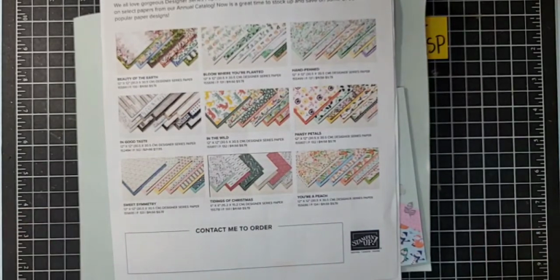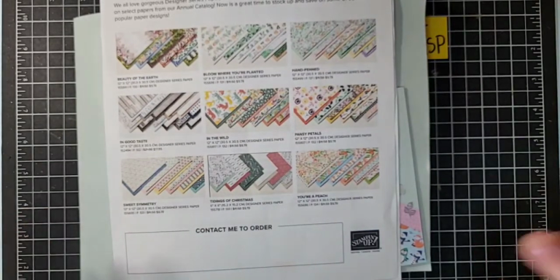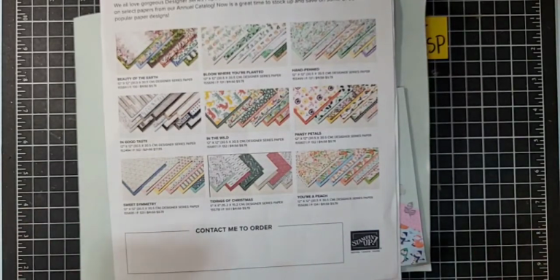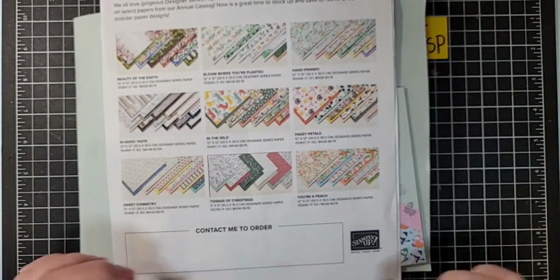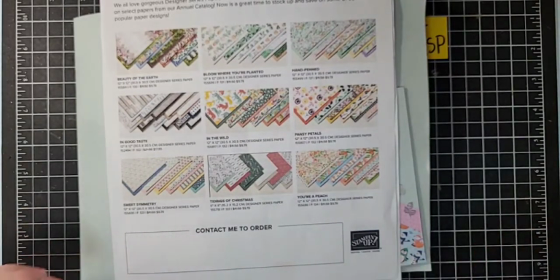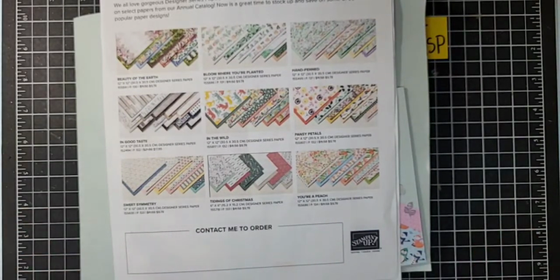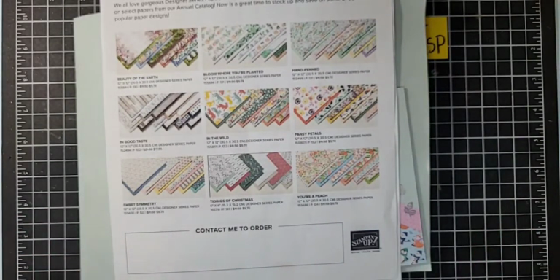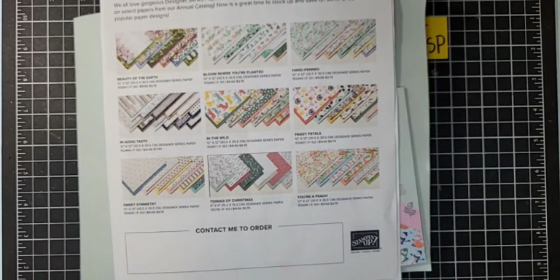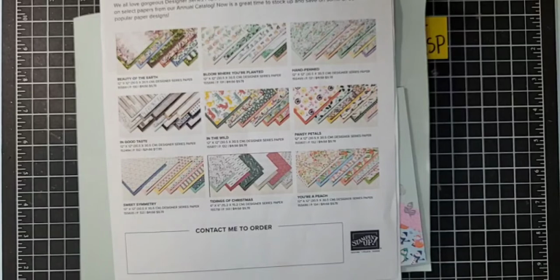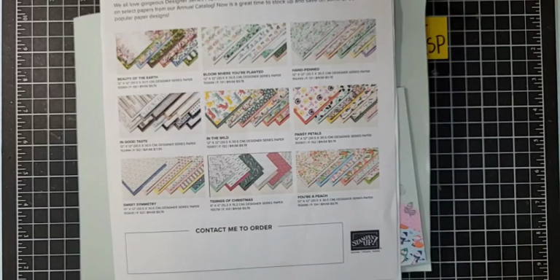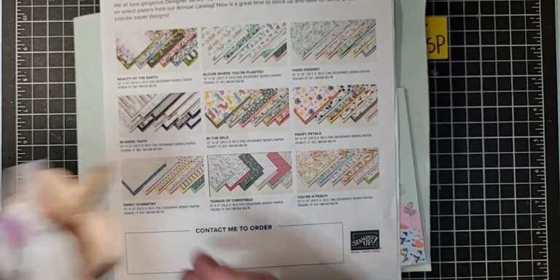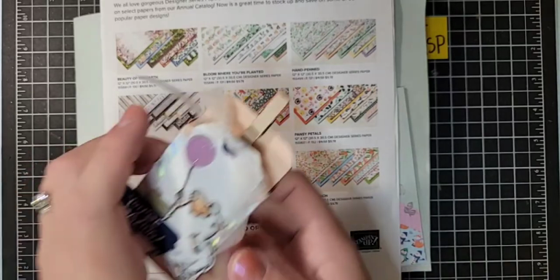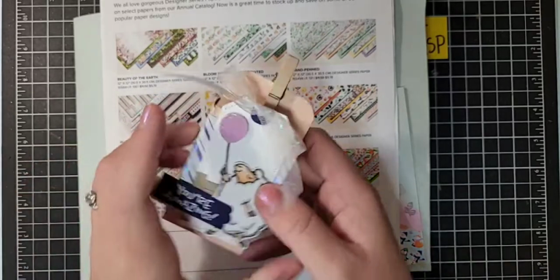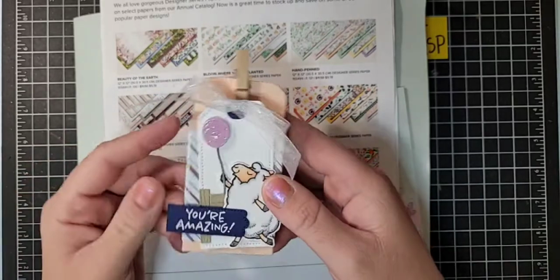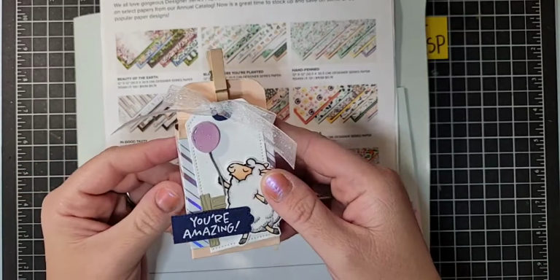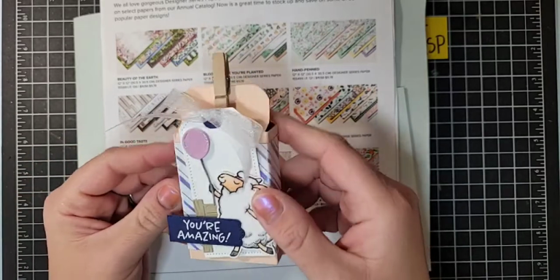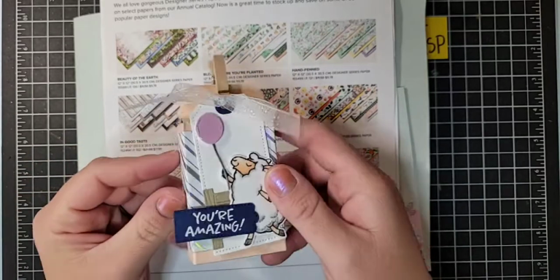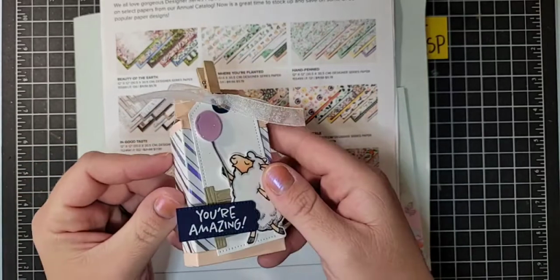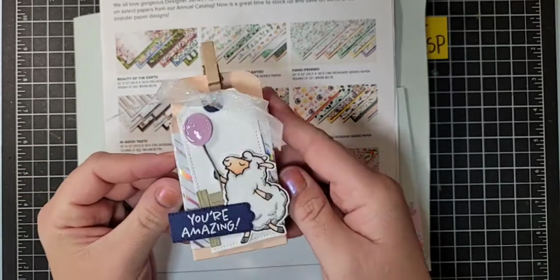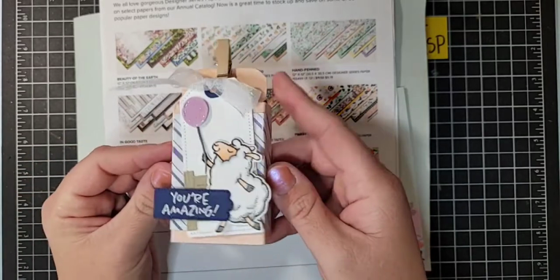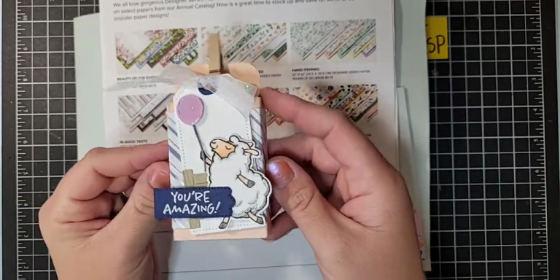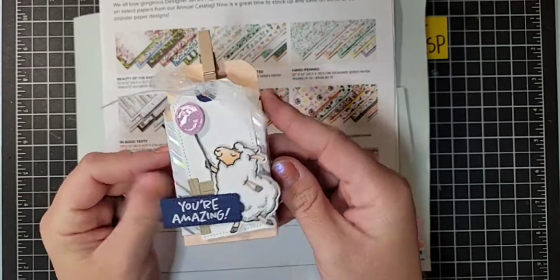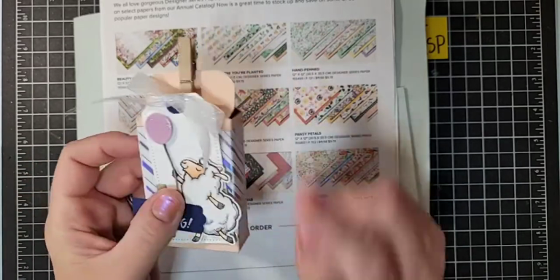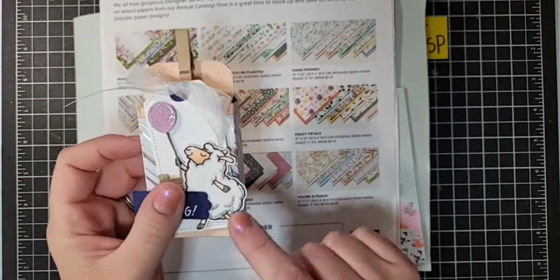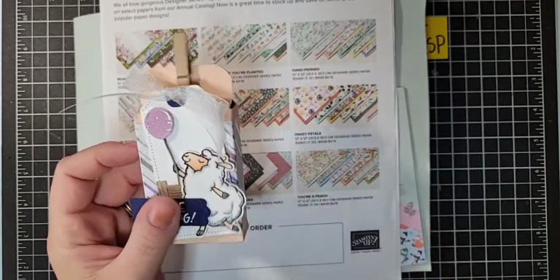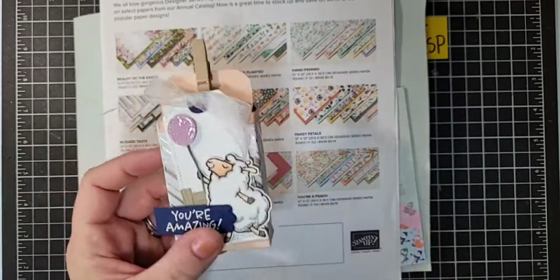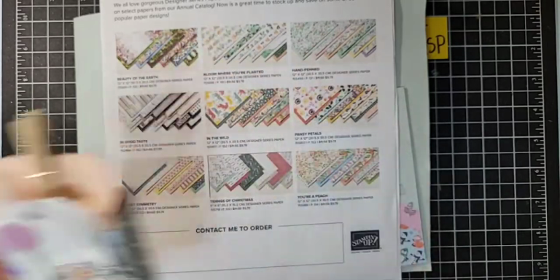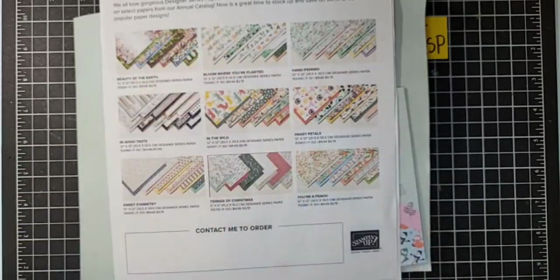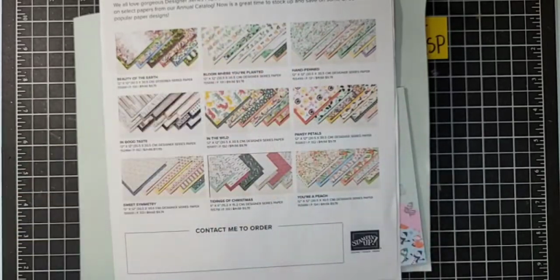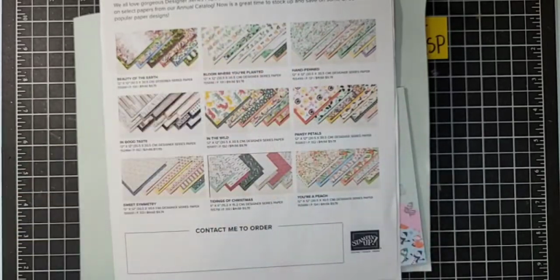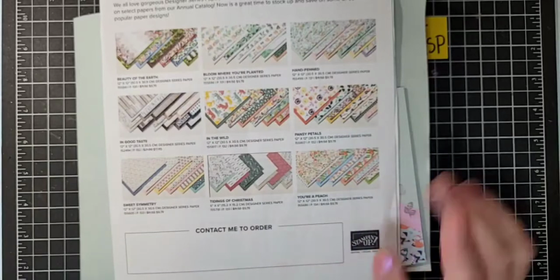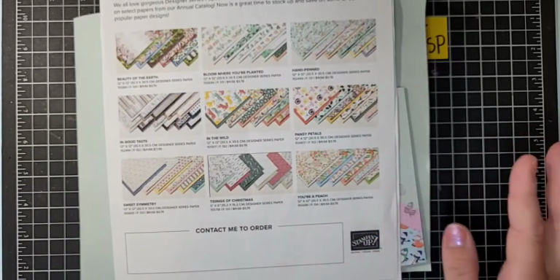I have a really cute little box to share with you guys today — a really cute little treat. Look how cute this is. We're going to make this in just a second.